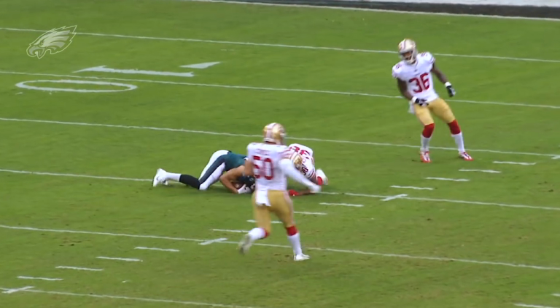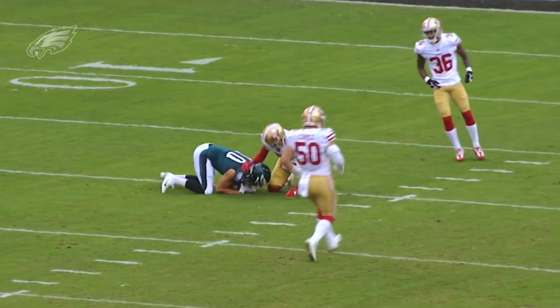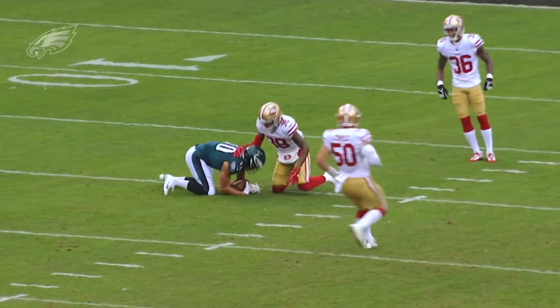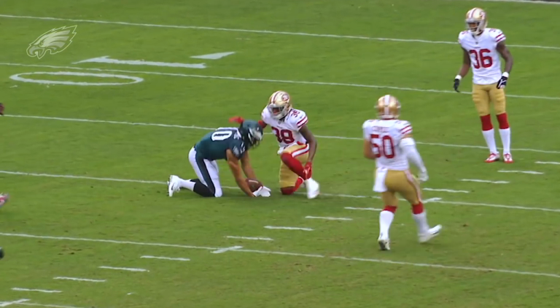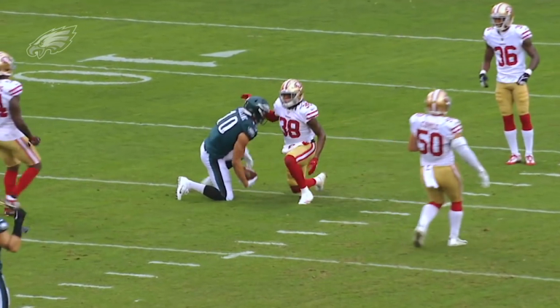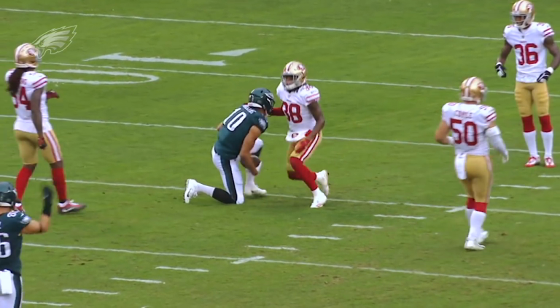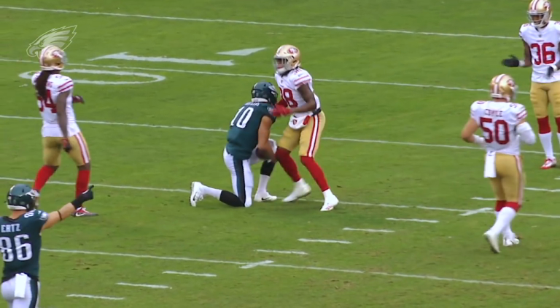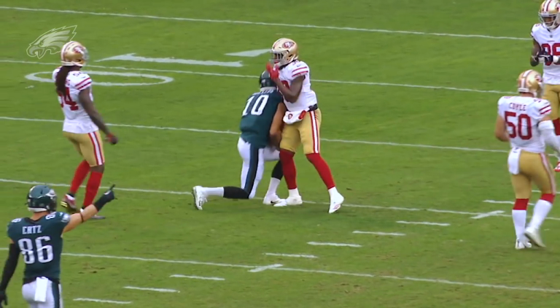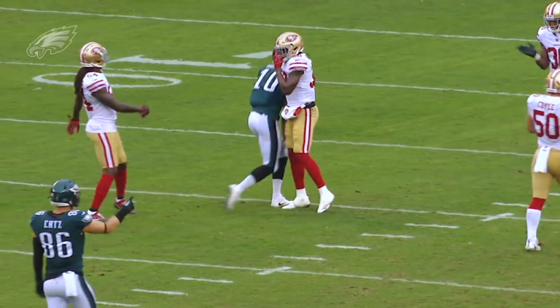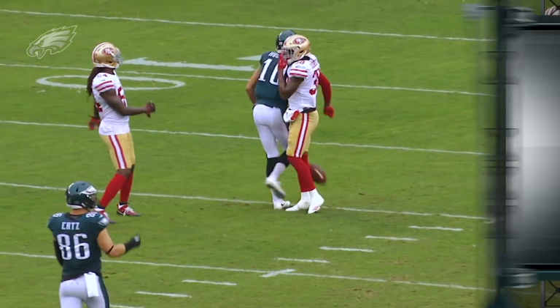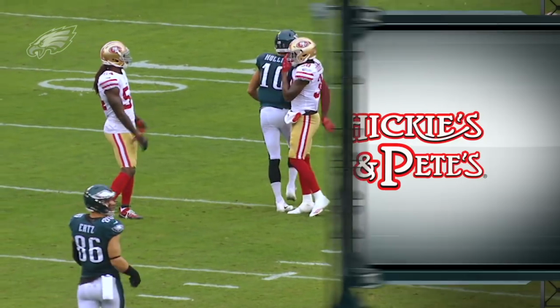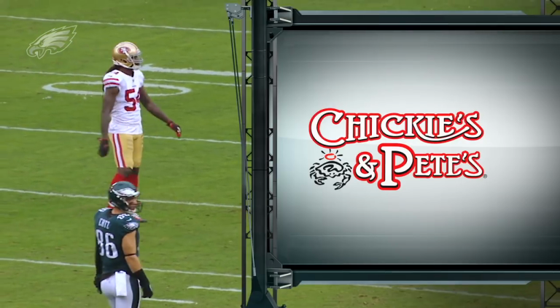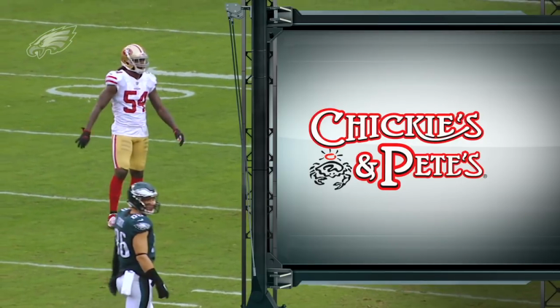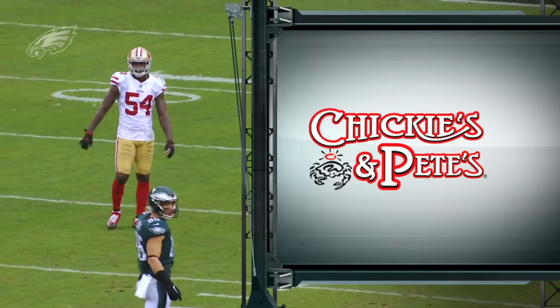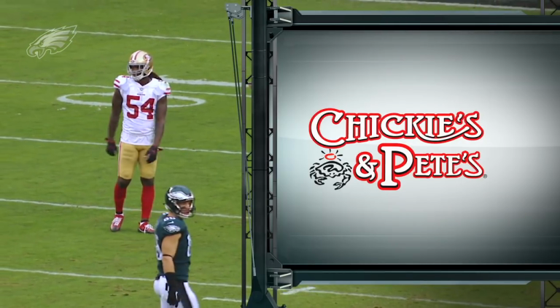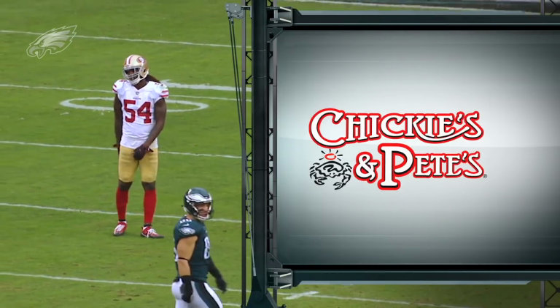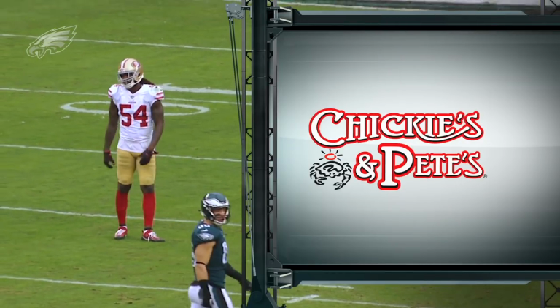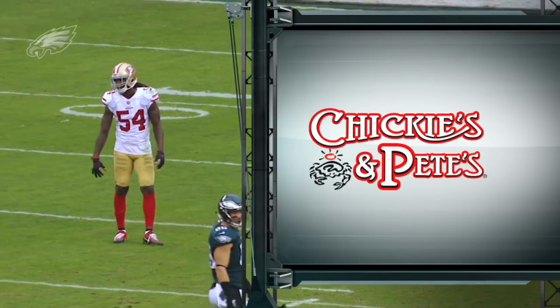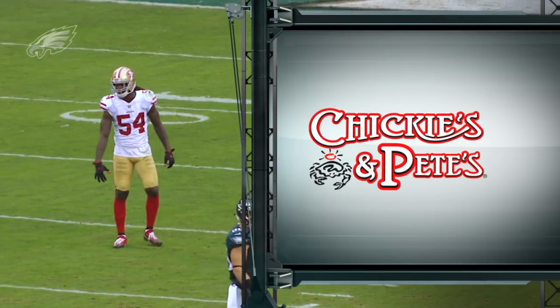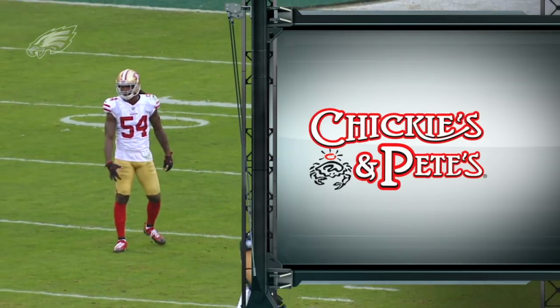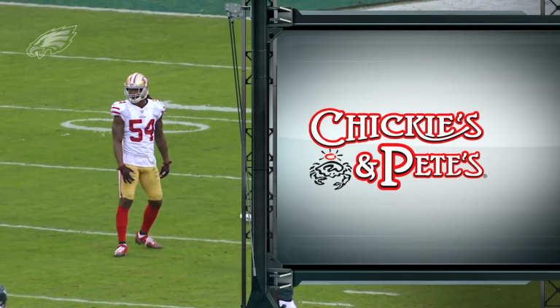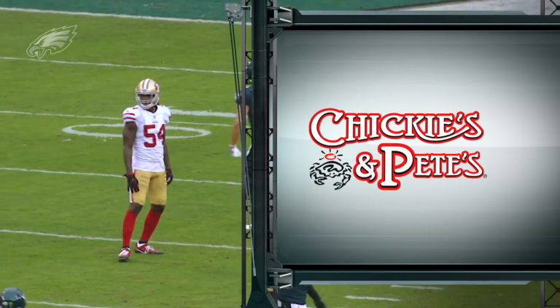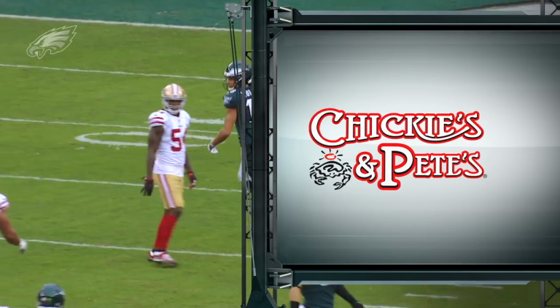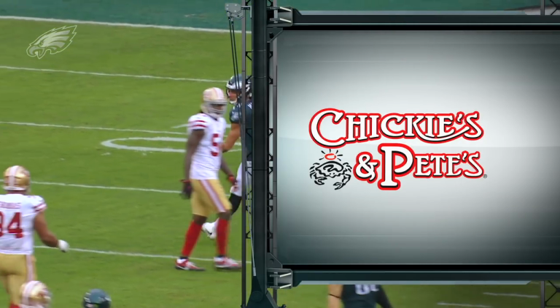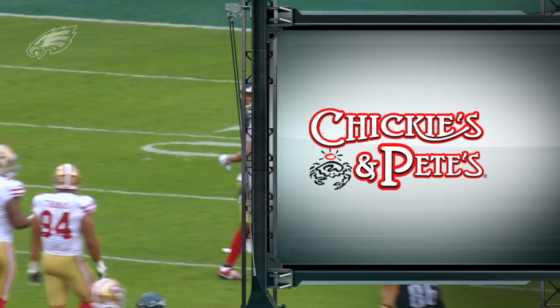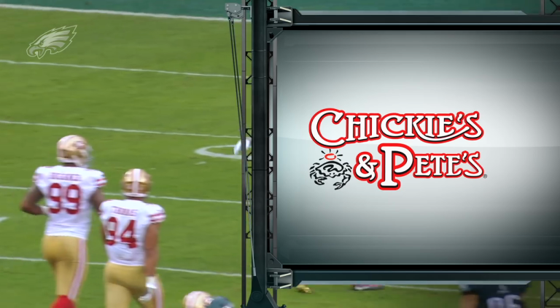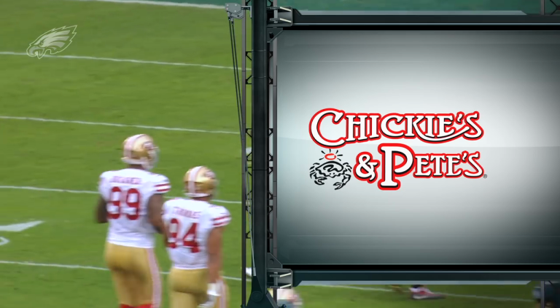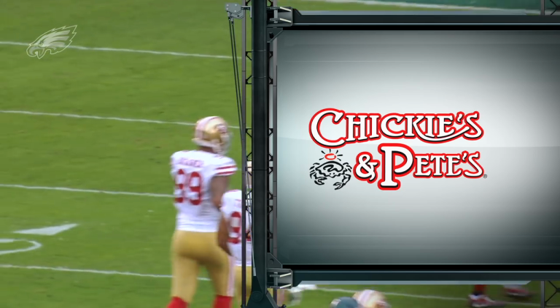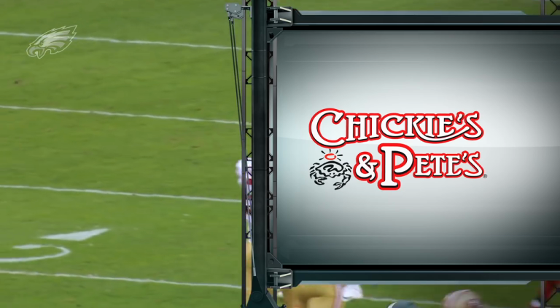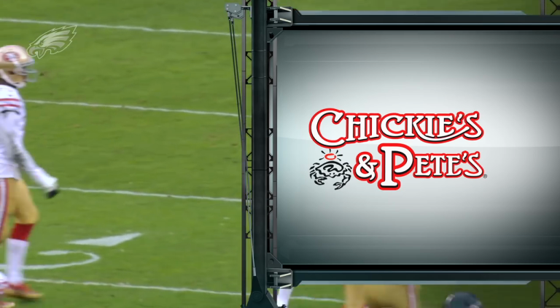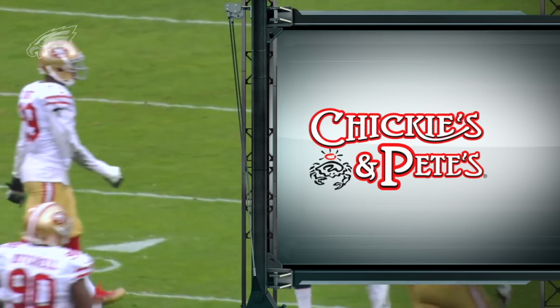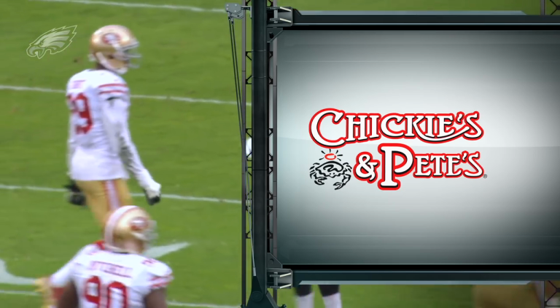Tape study is brought to you by Chickie's and Pete's, proud partner of the Philadelphia Eagles.